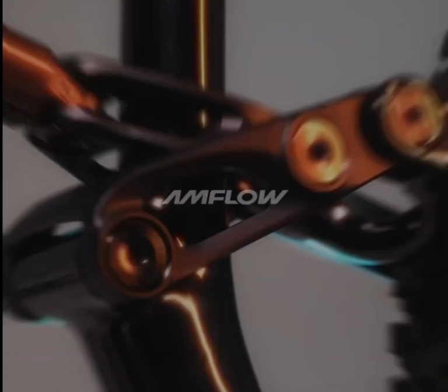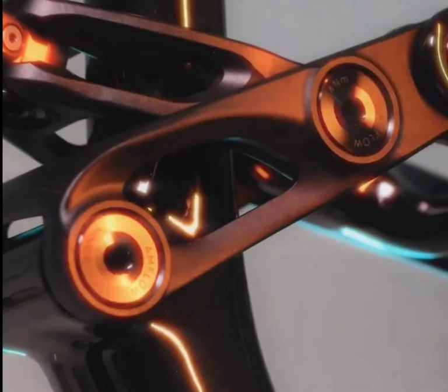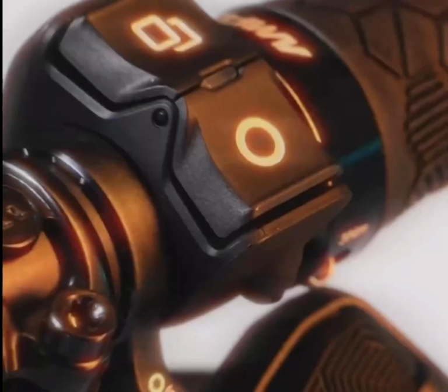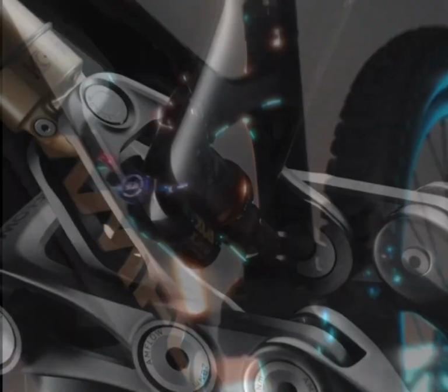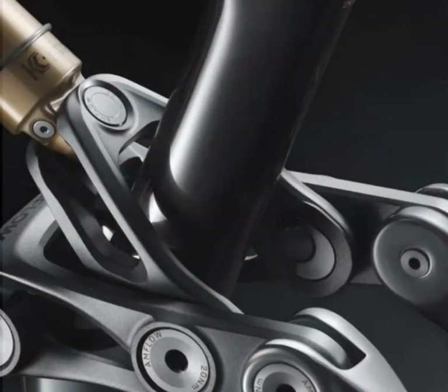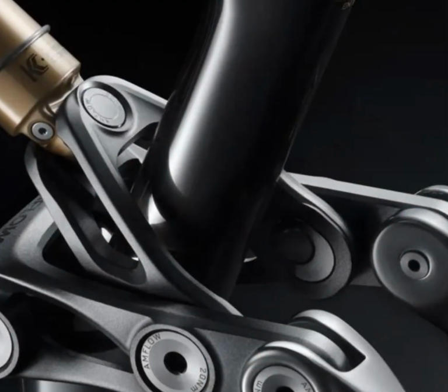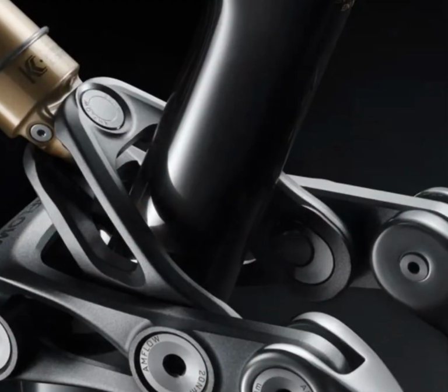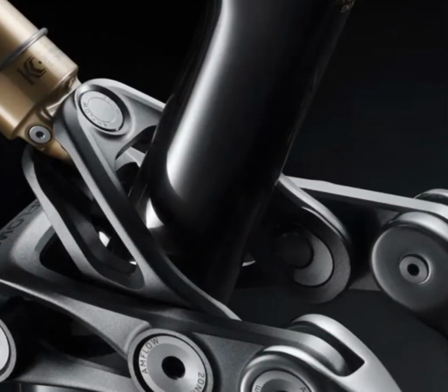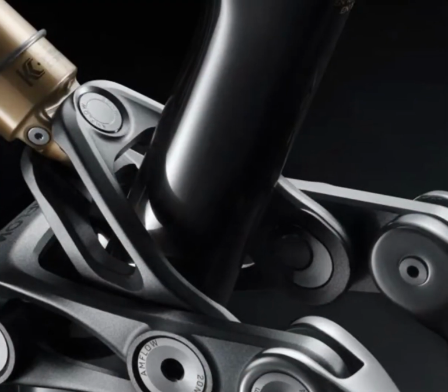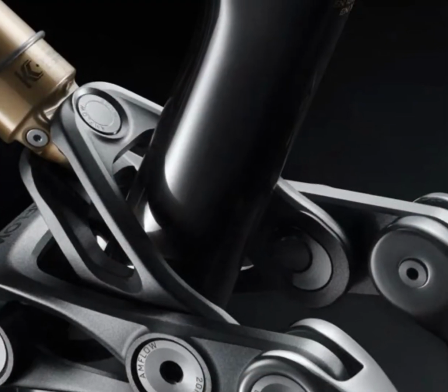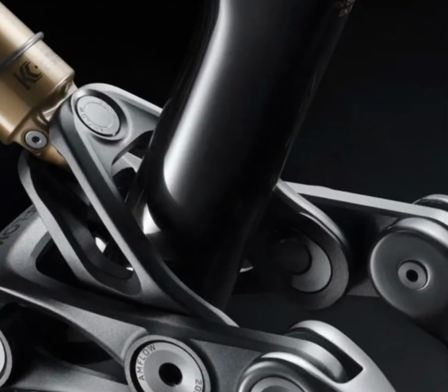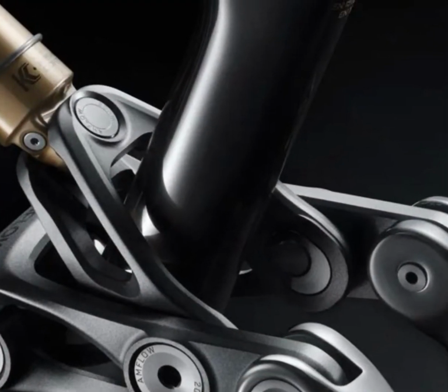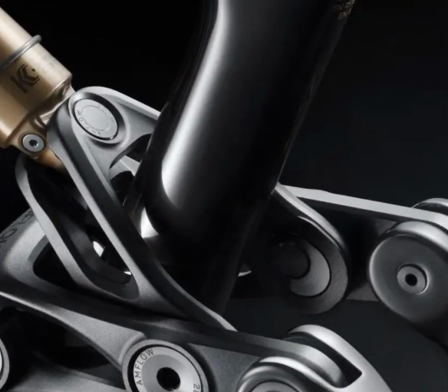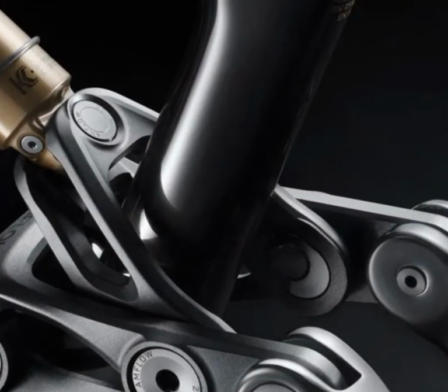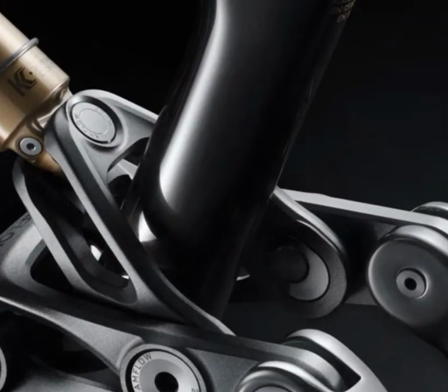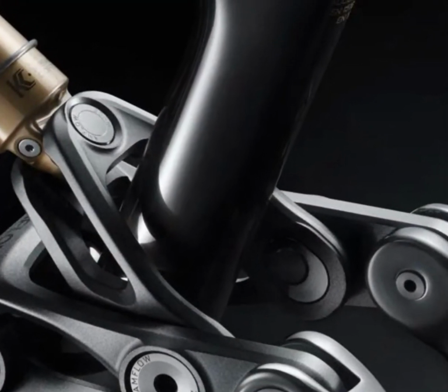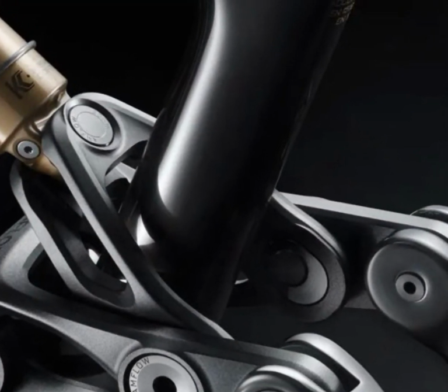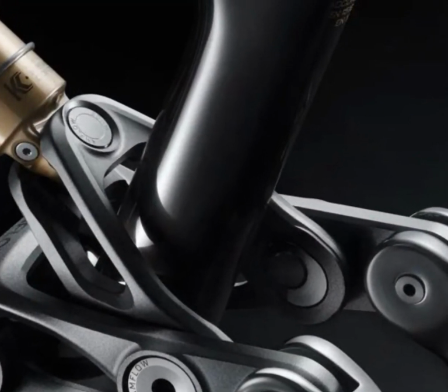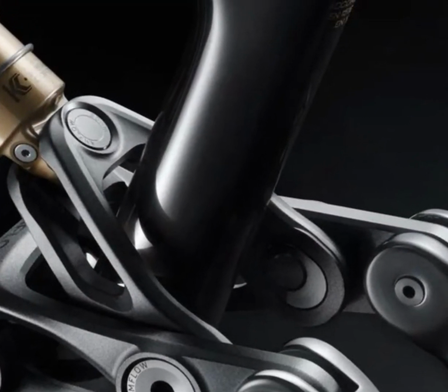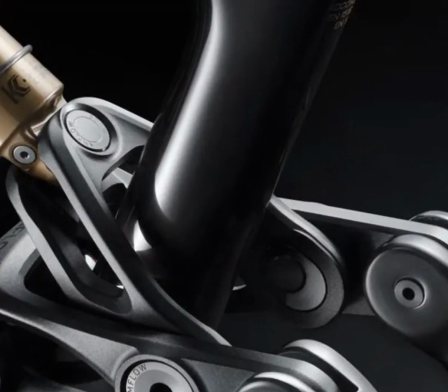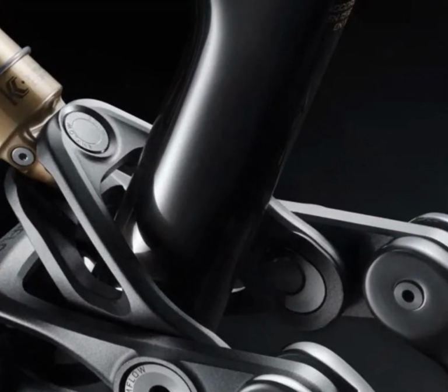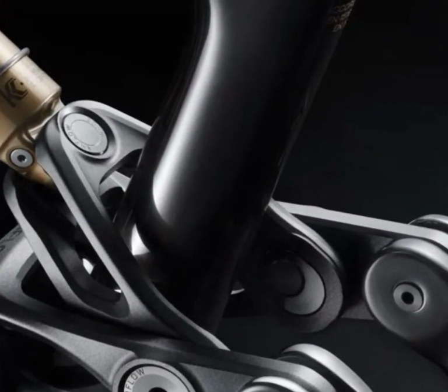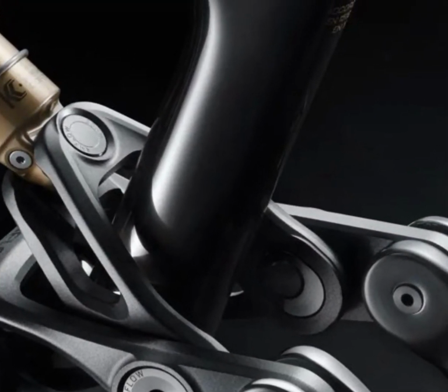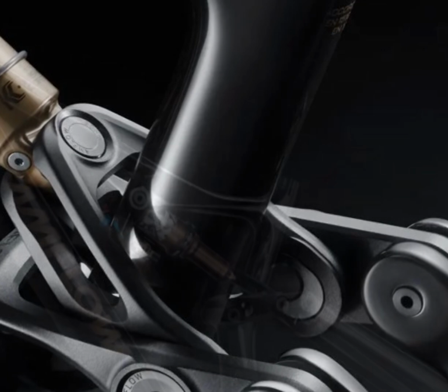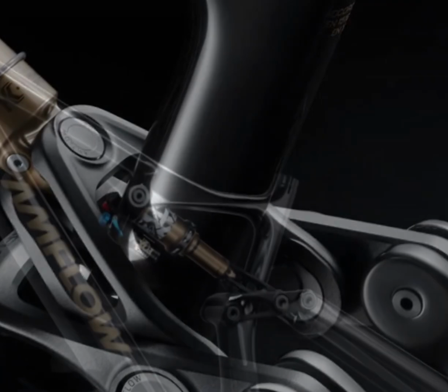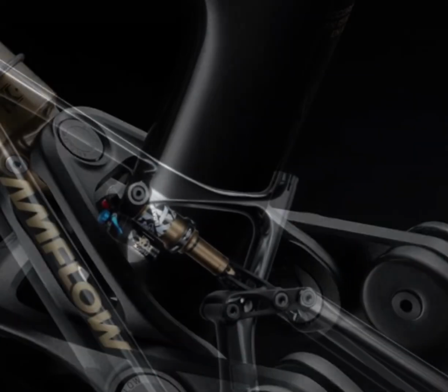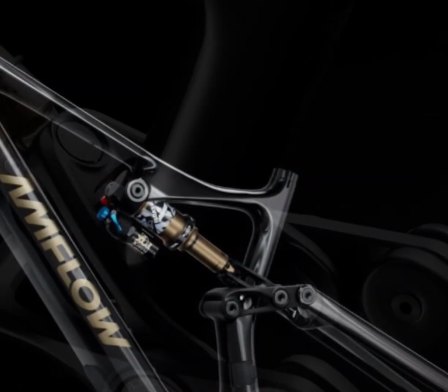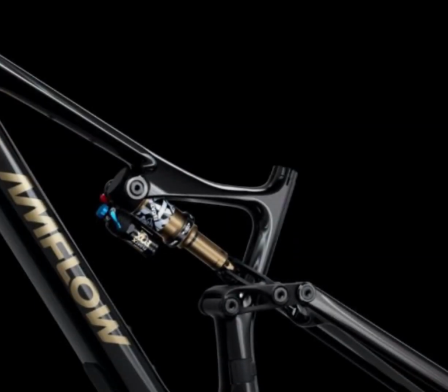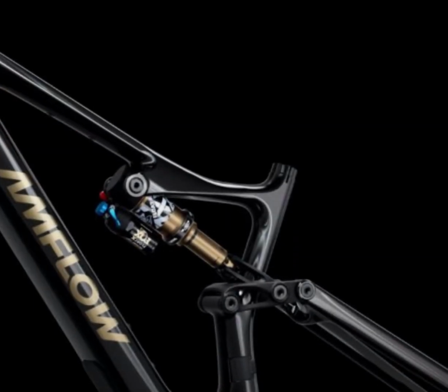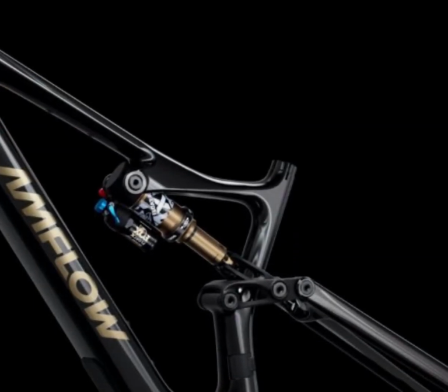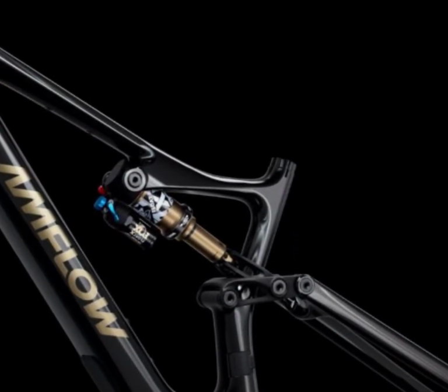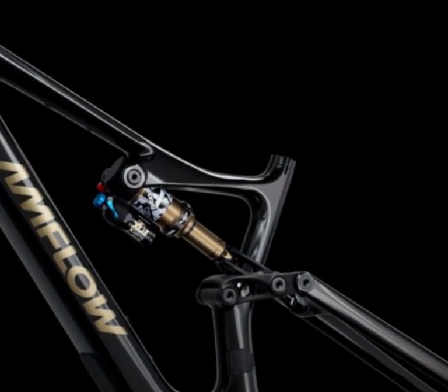Need extra punch? Hit boost mode for an explosive 120 newton meters of torque and 1000 watts of assistance when you need it most.